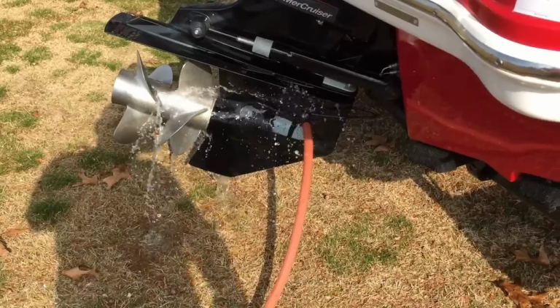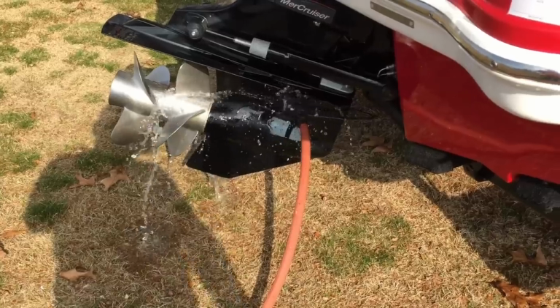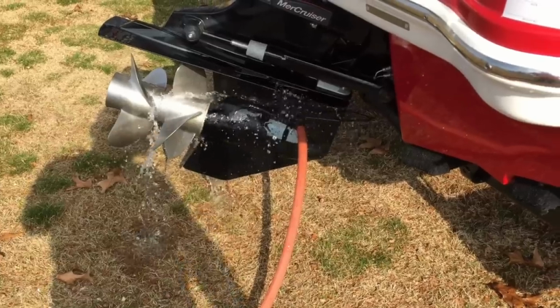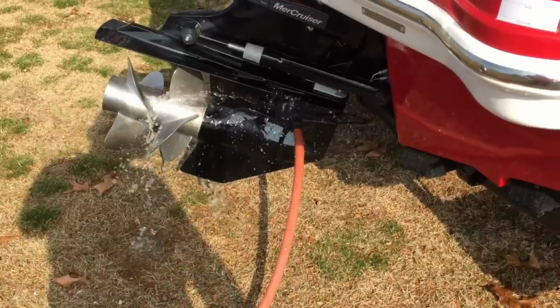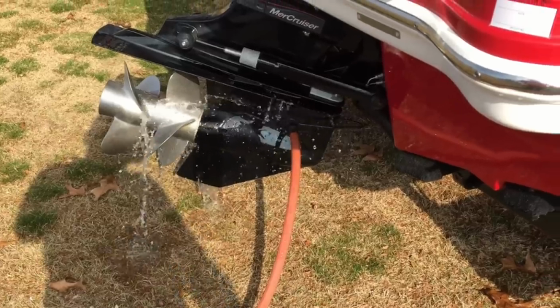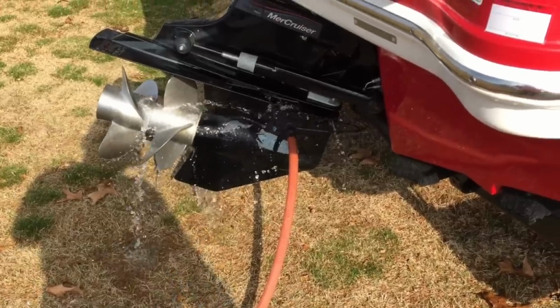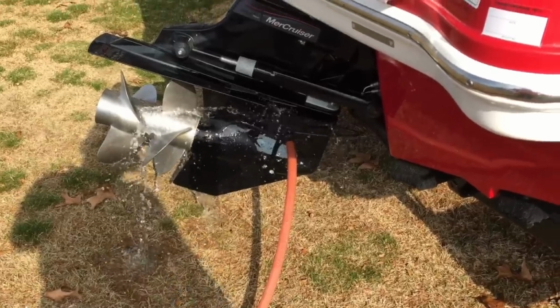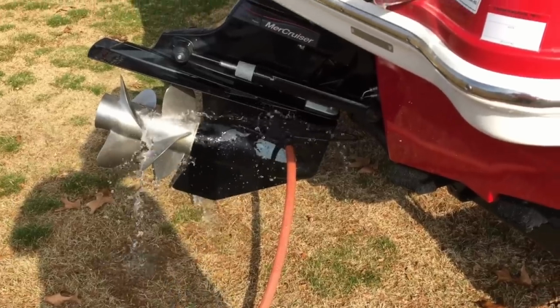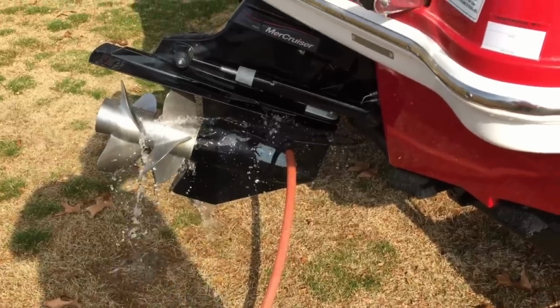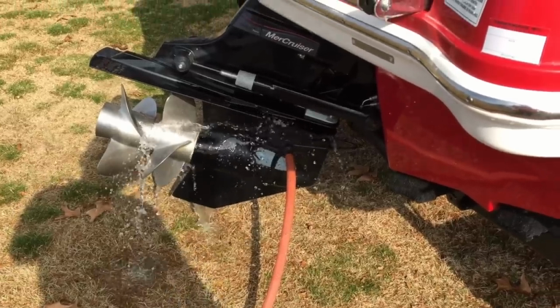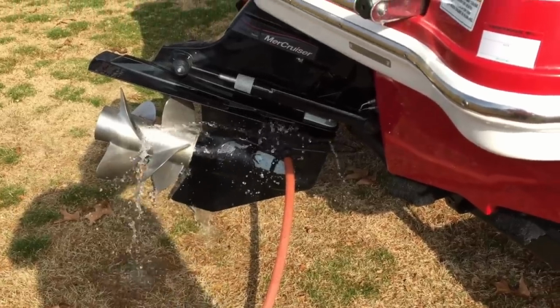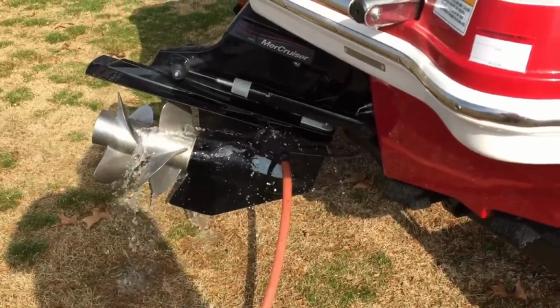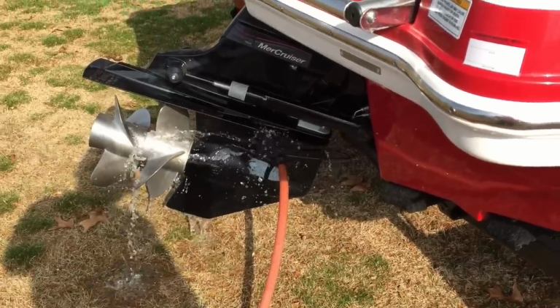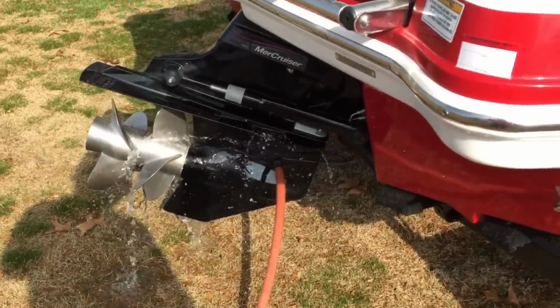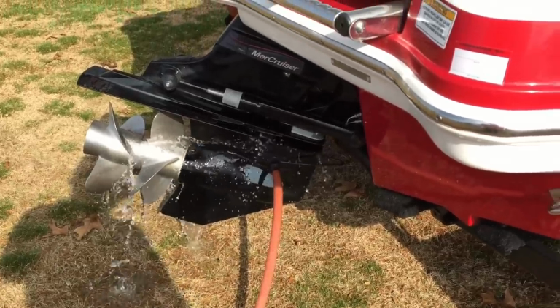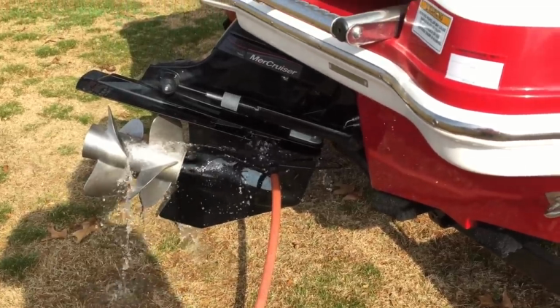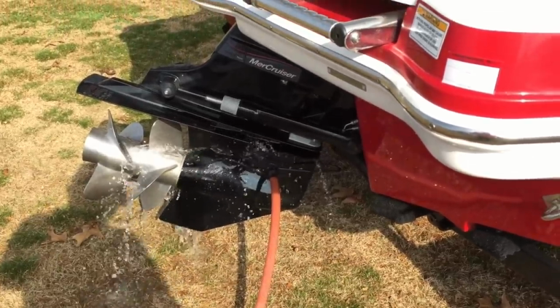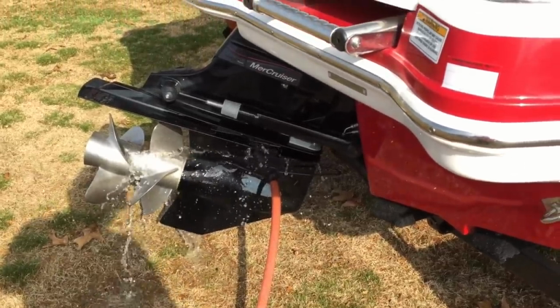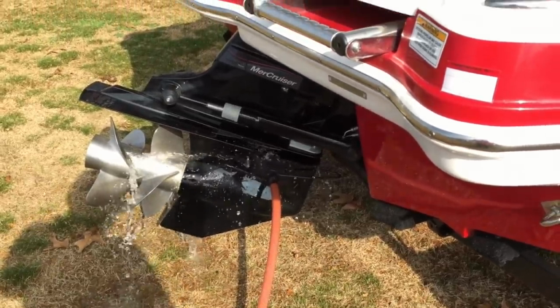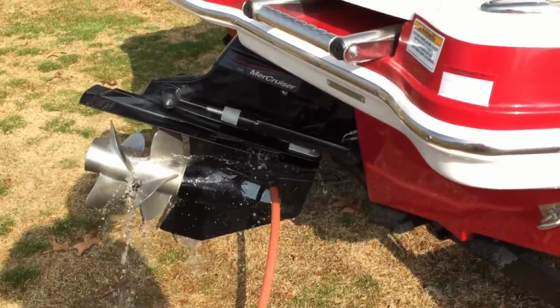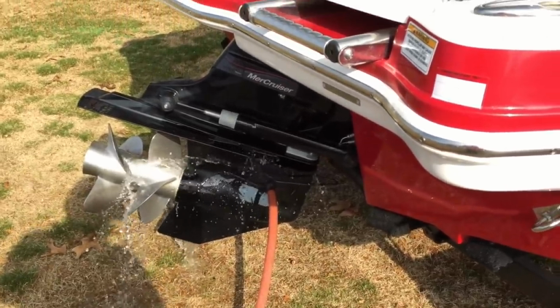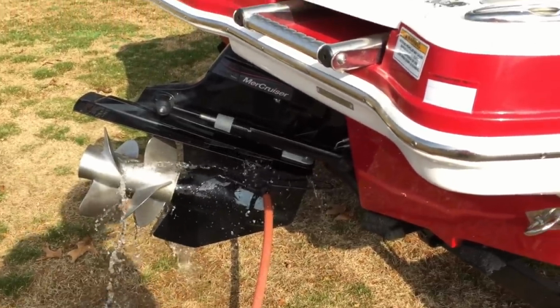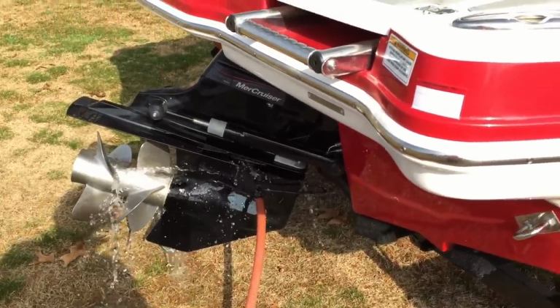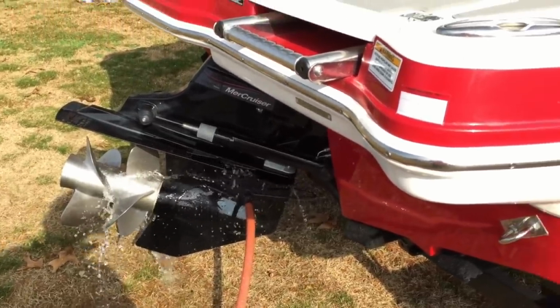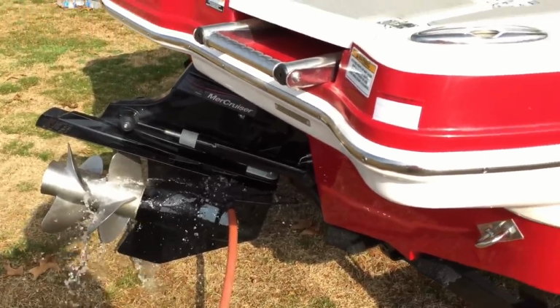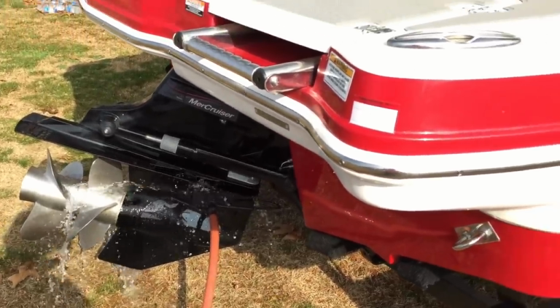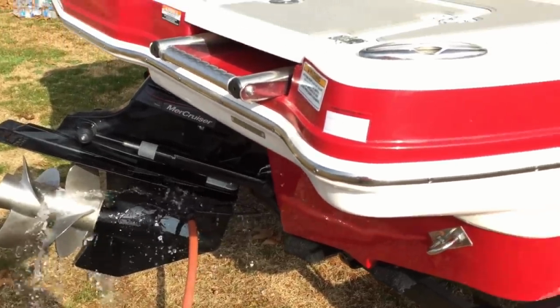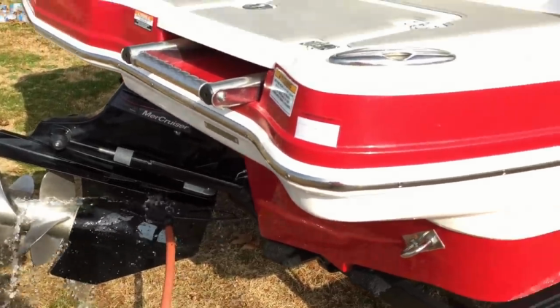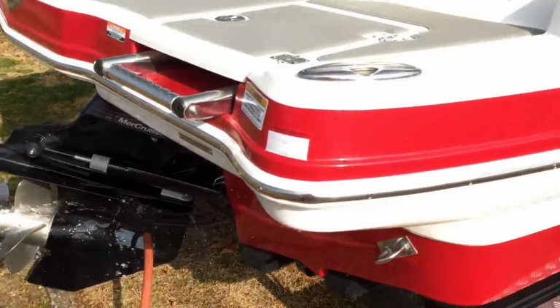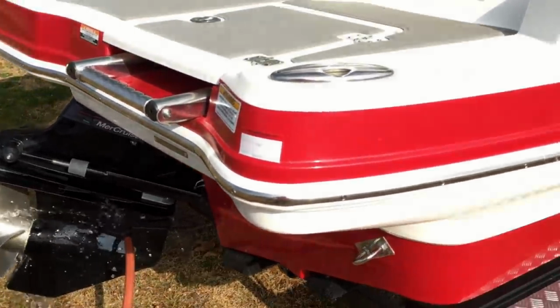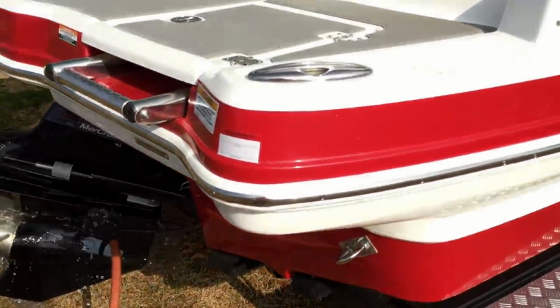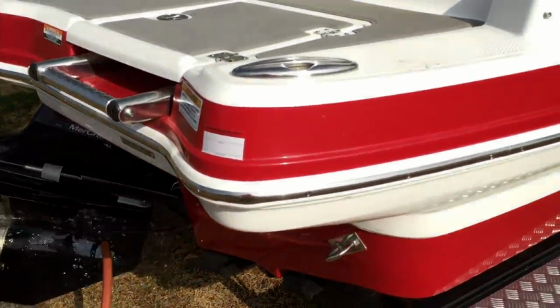Alright, I have the water hooked up to this boat. I will show you what it sounds and looks like while the engine is running.